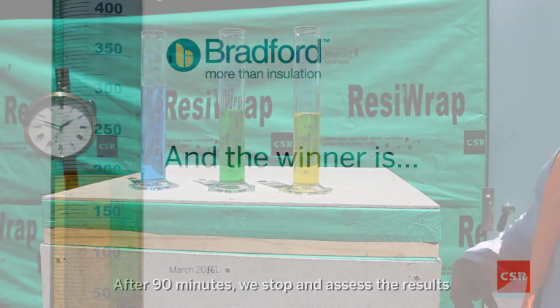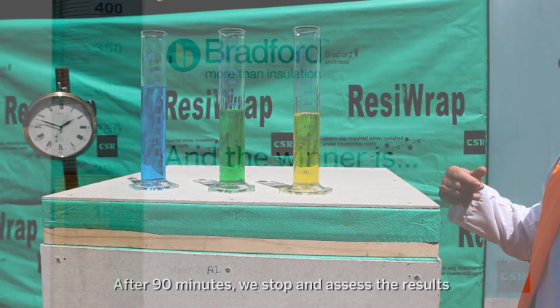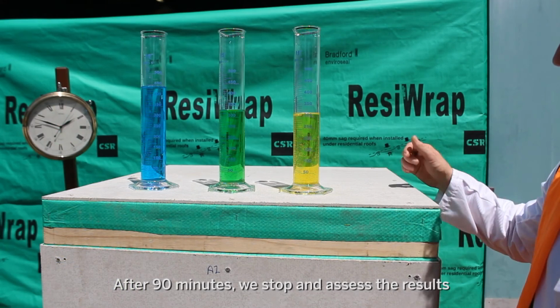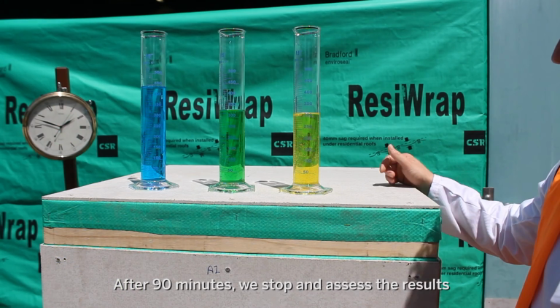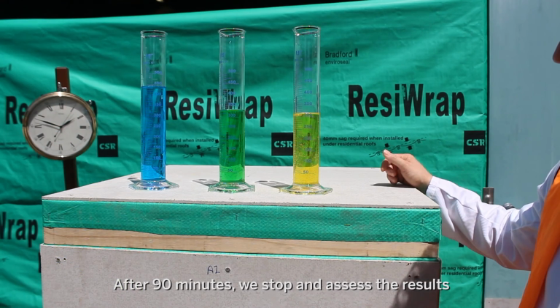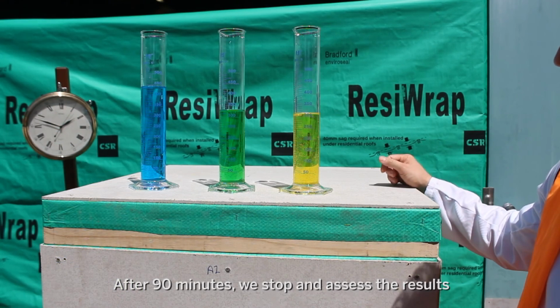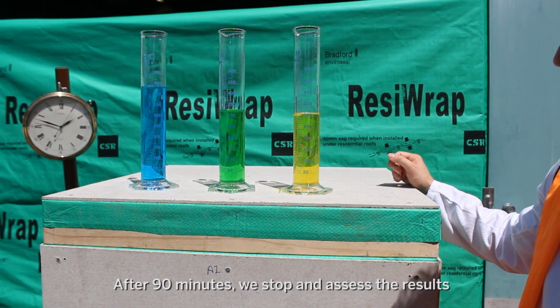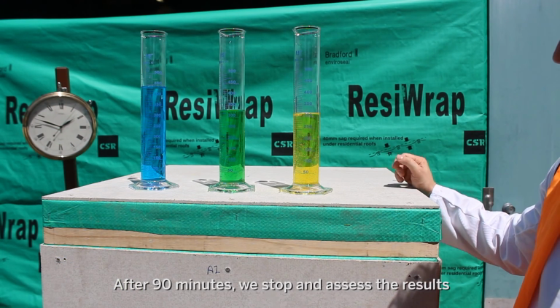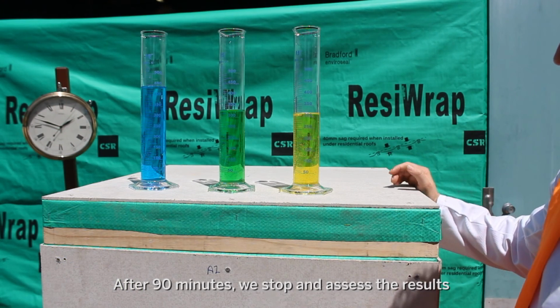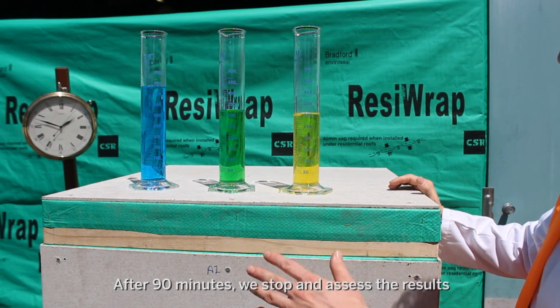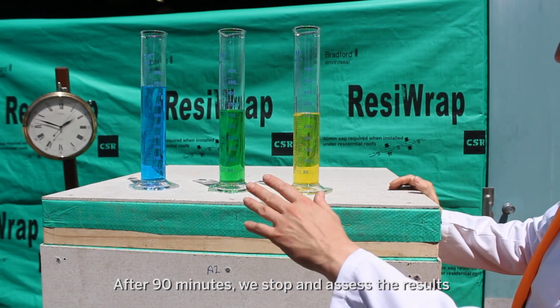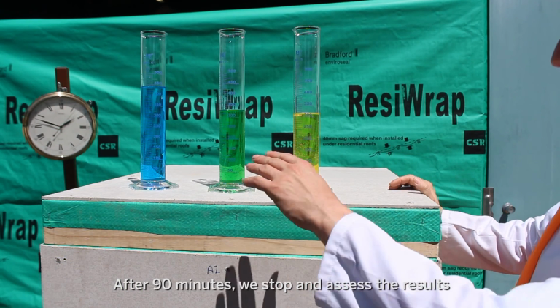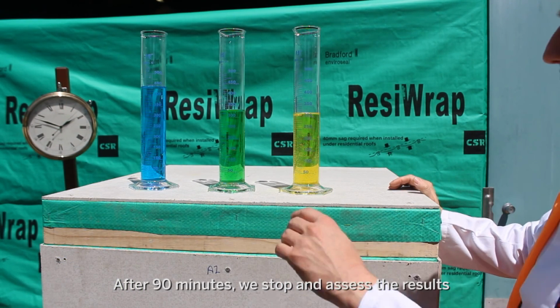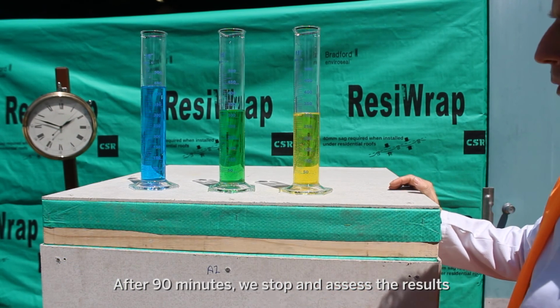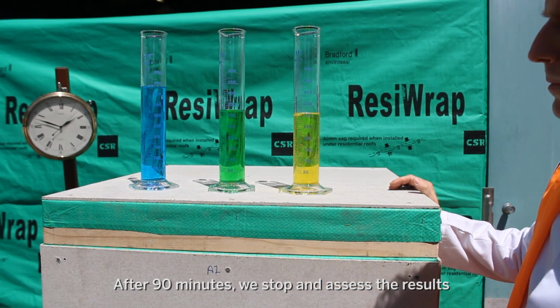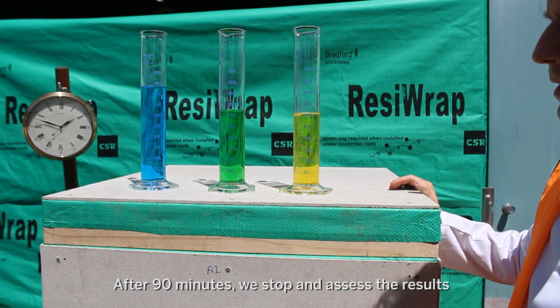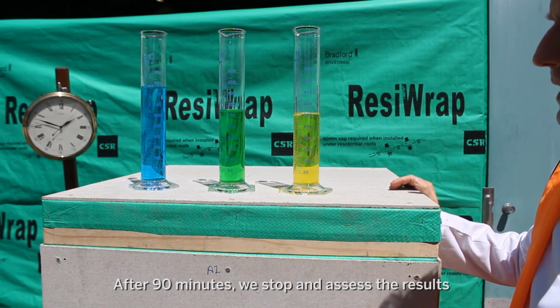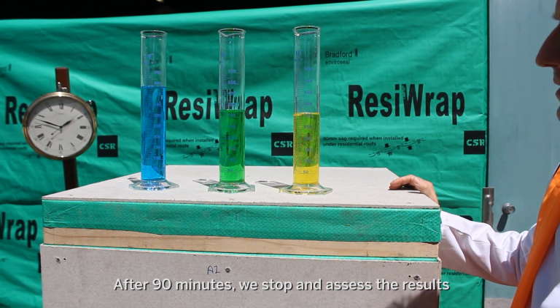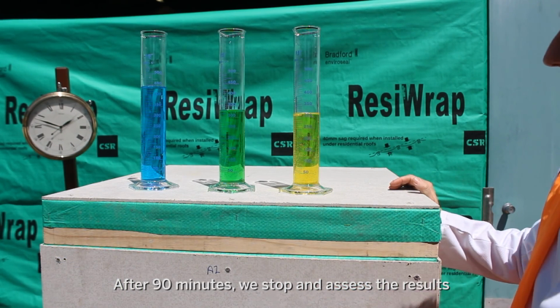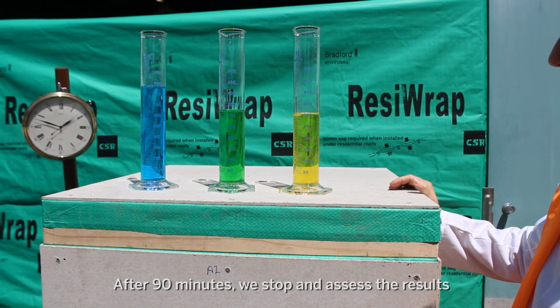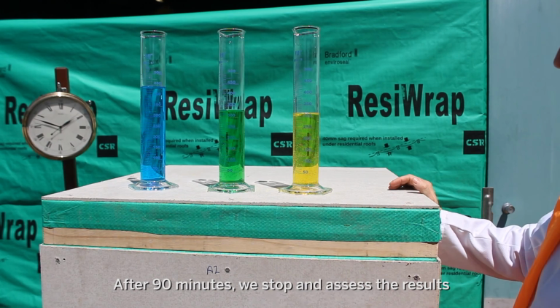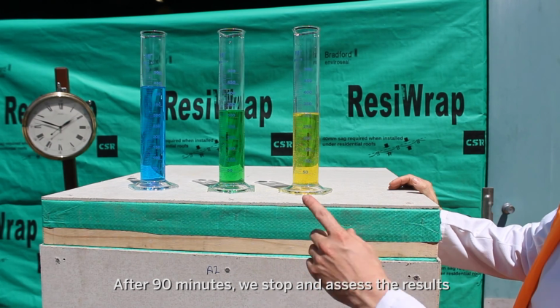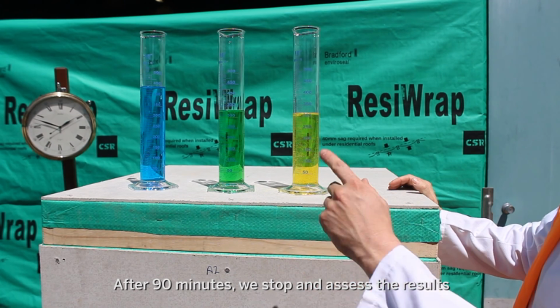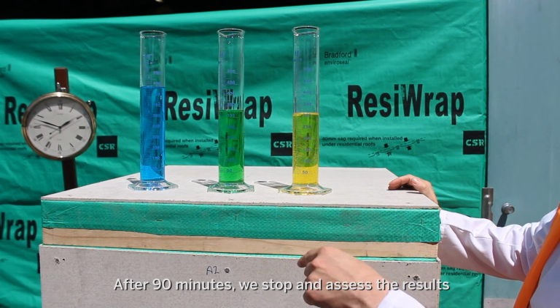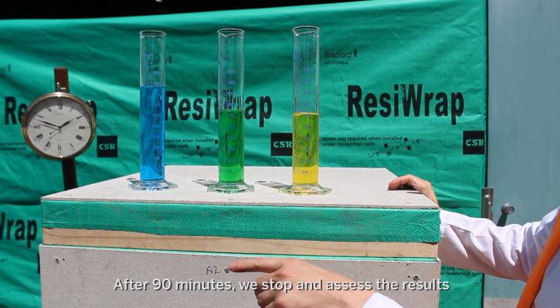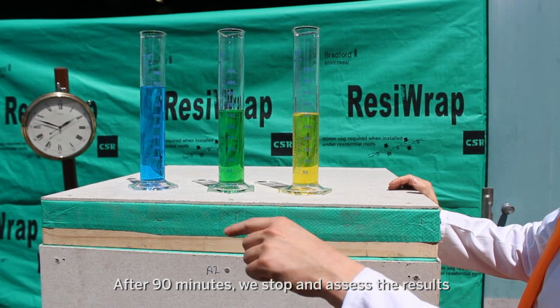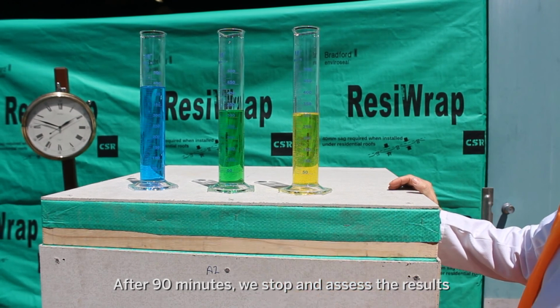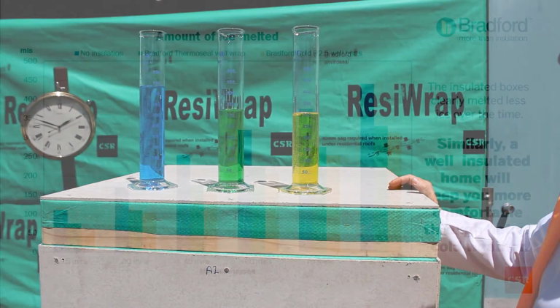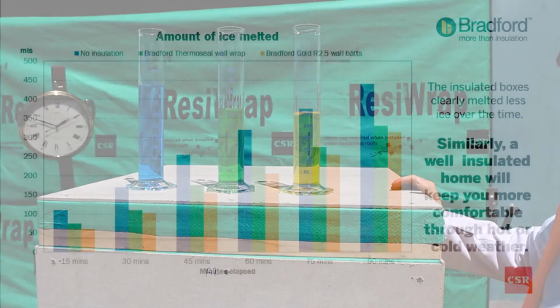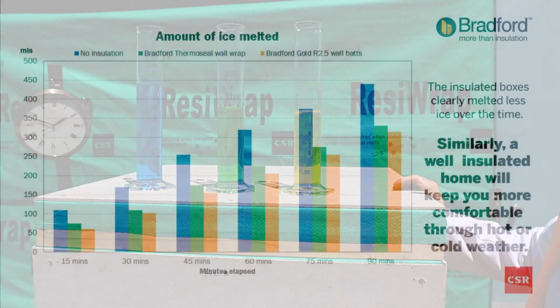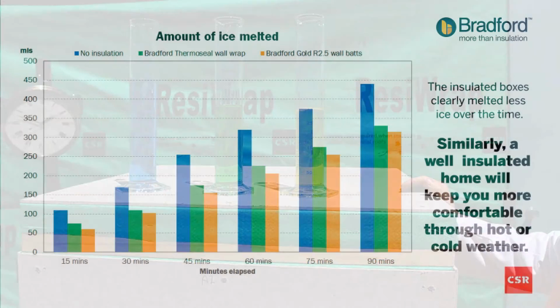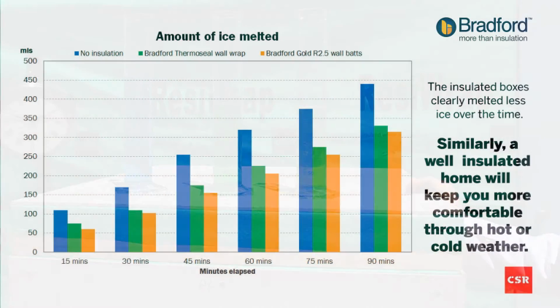It's now been 90 minutes. We're going to stop the experiment, collect the three cylinders and compare how much water is in each cylinder.